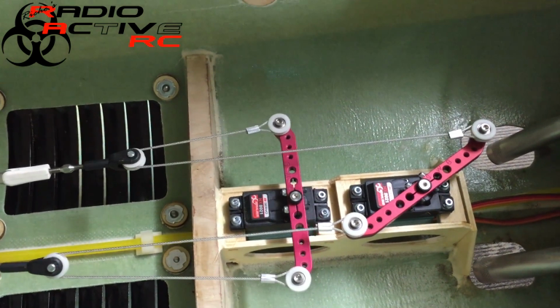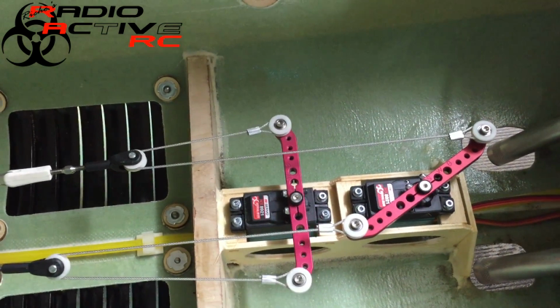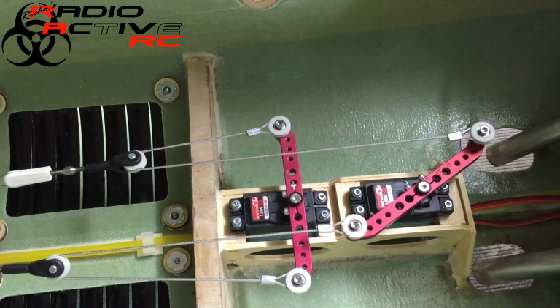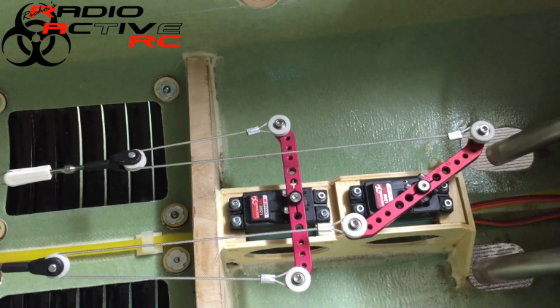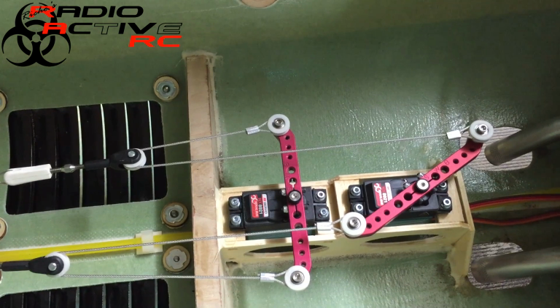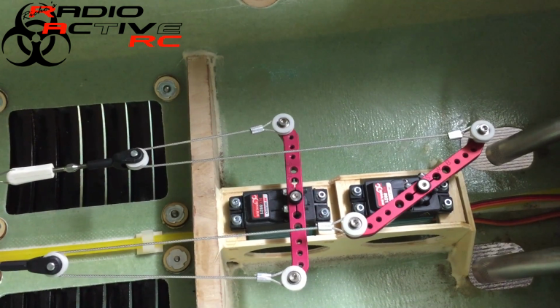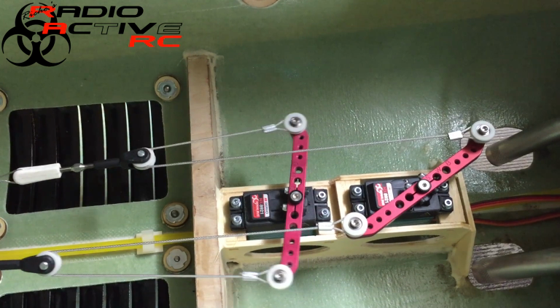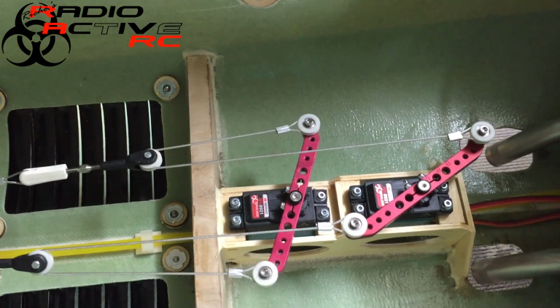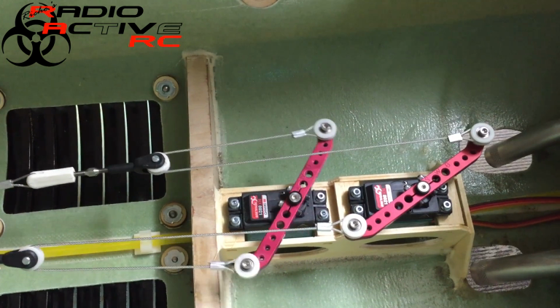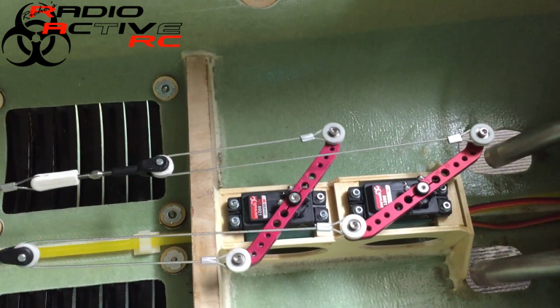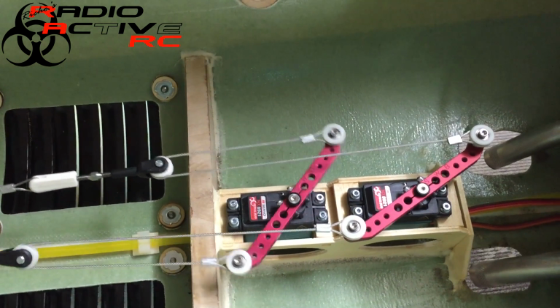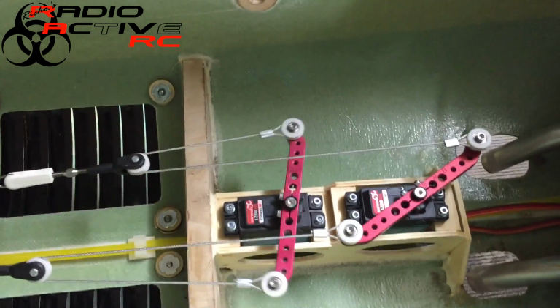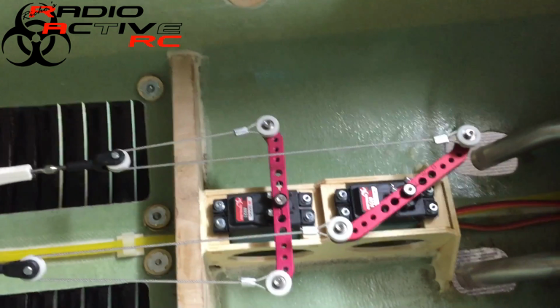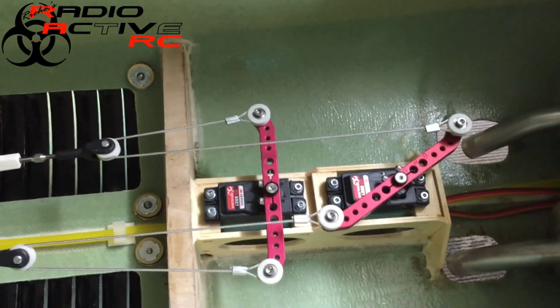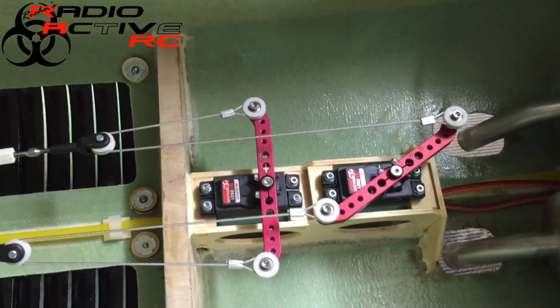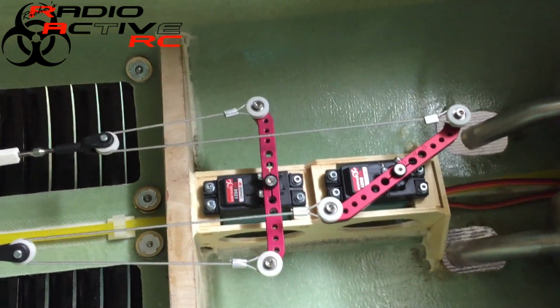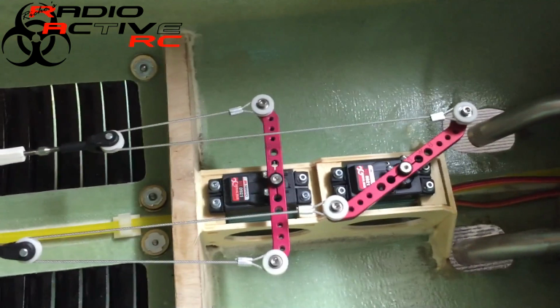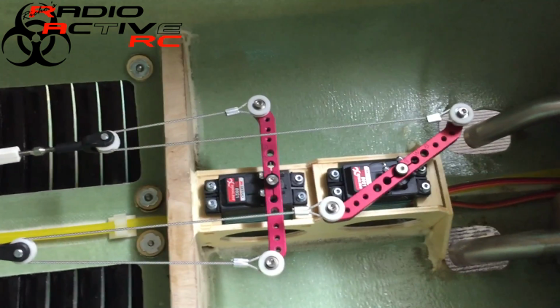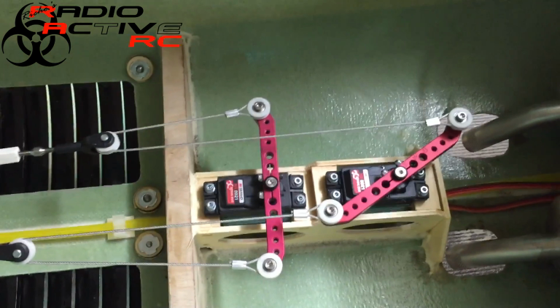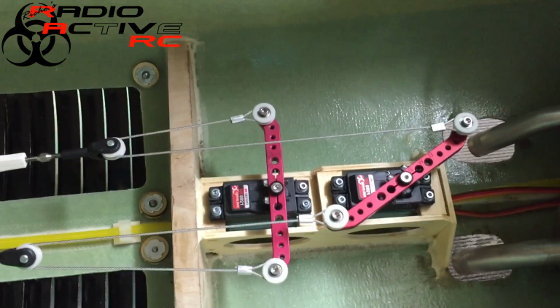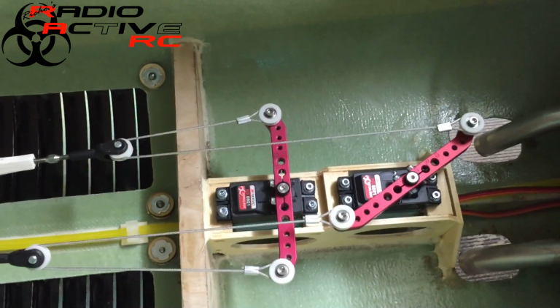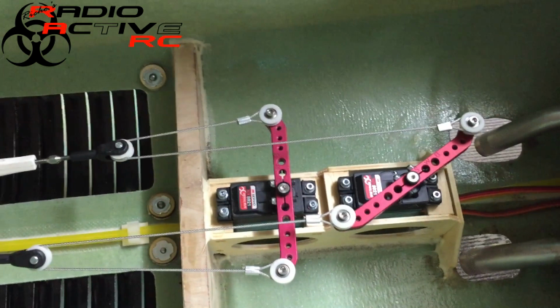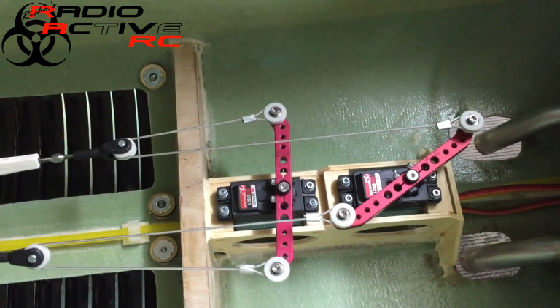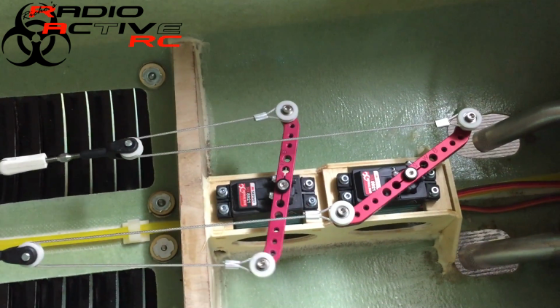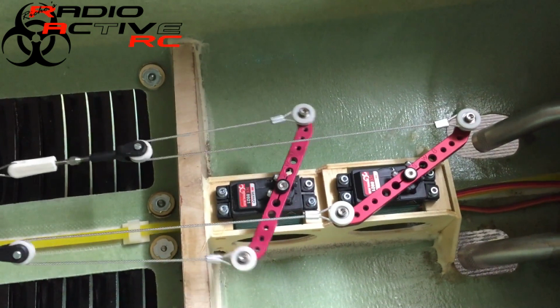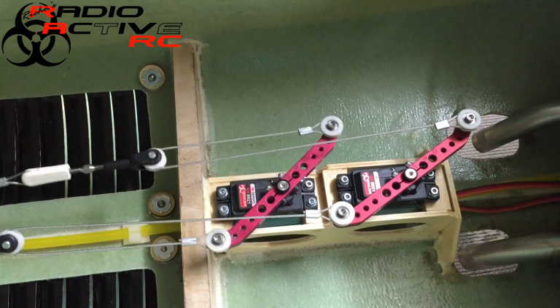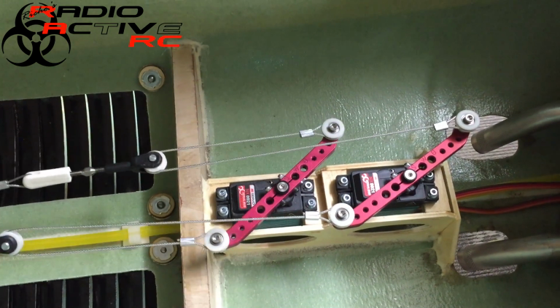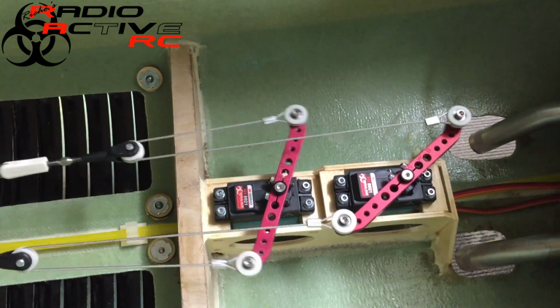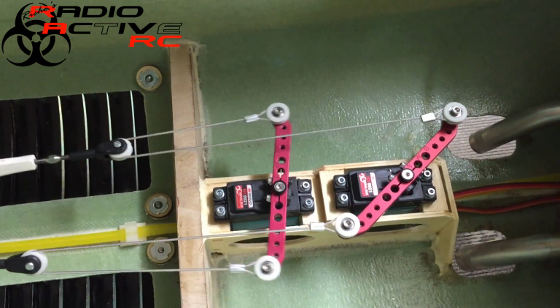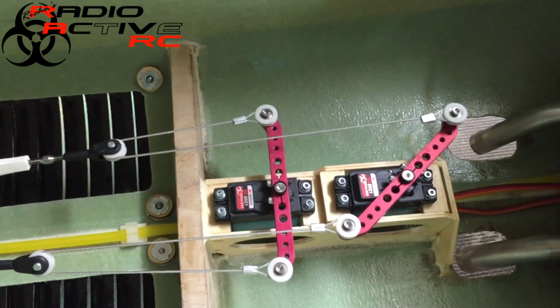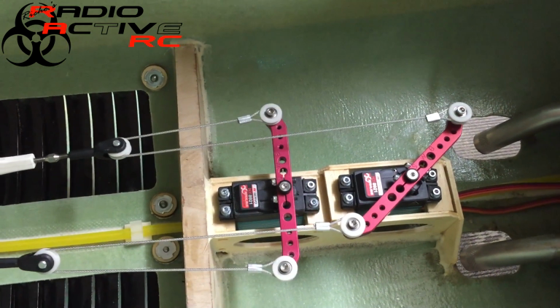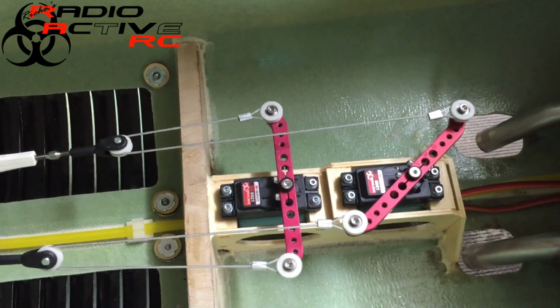The servos aren't binding together, and the knot is working fine.